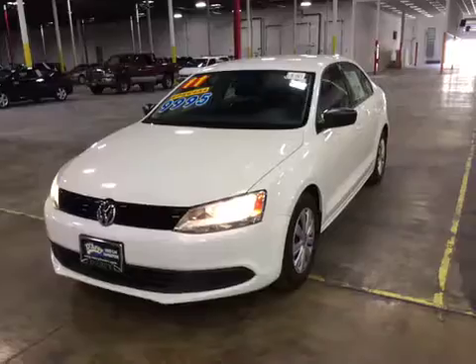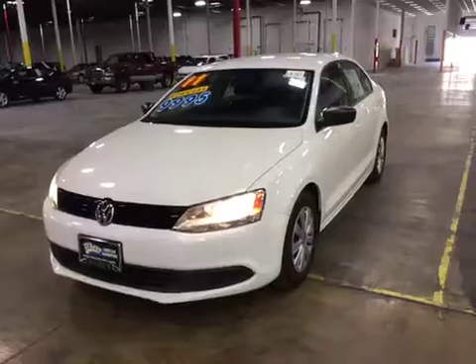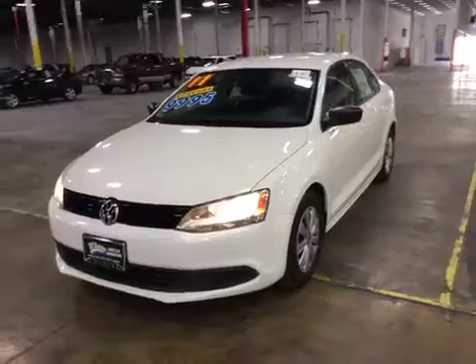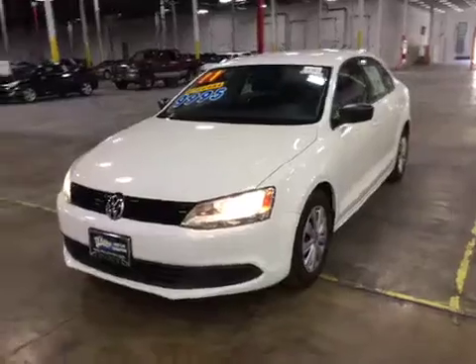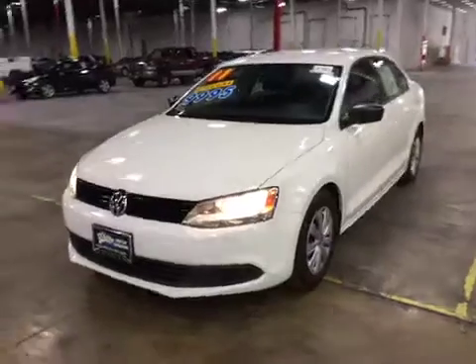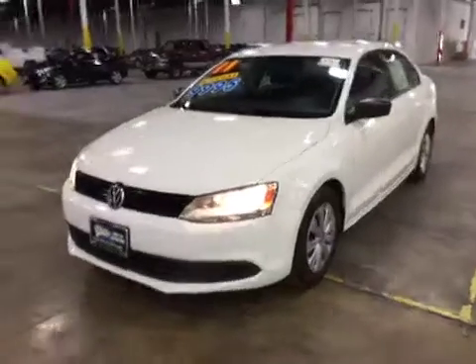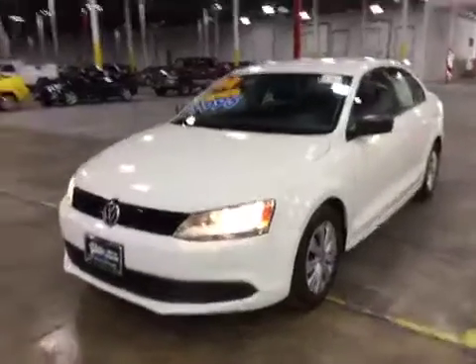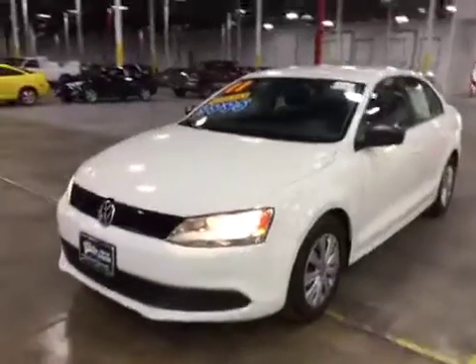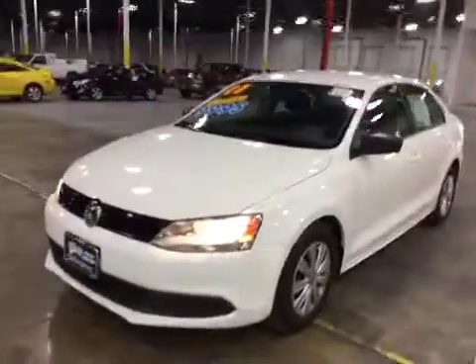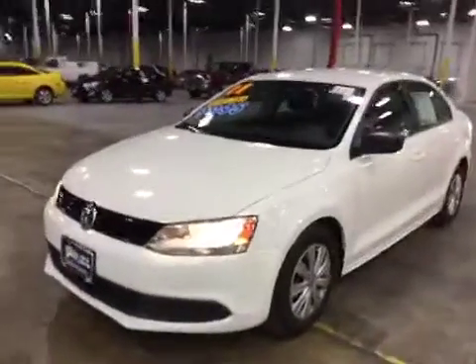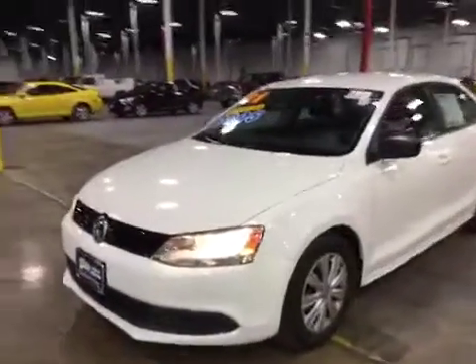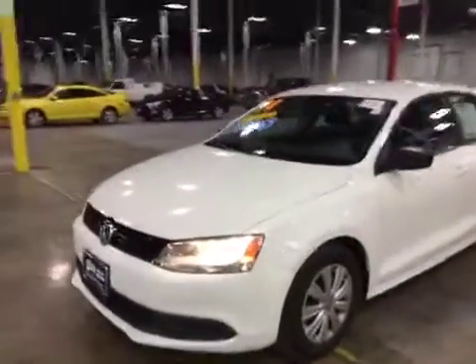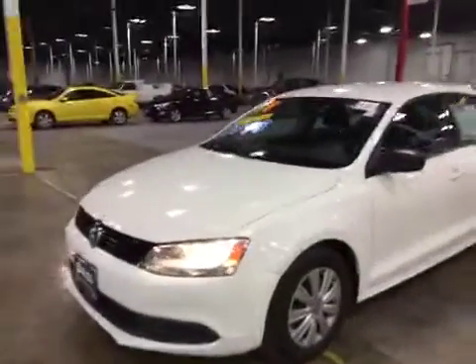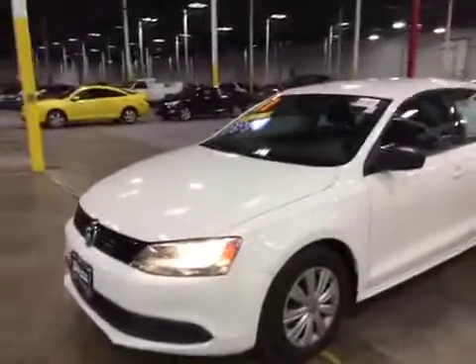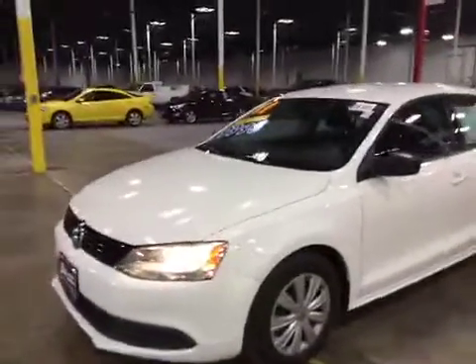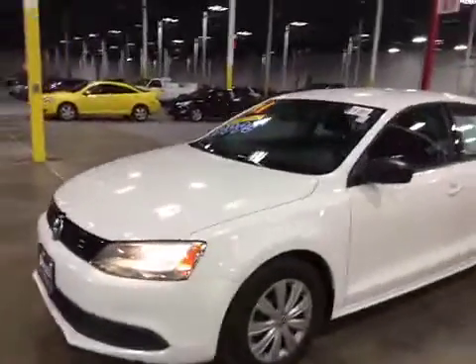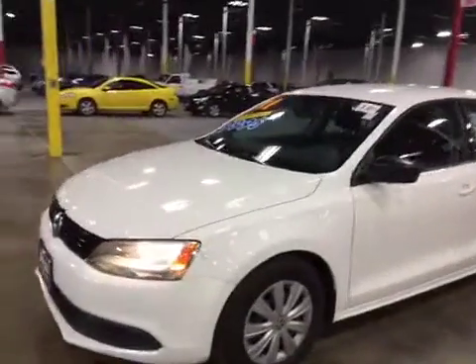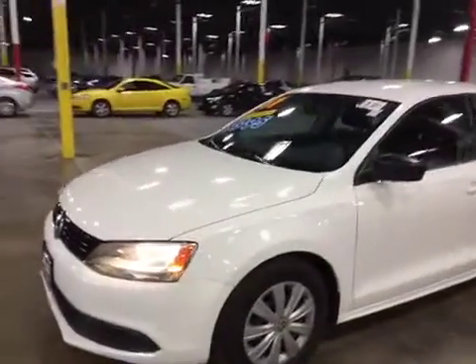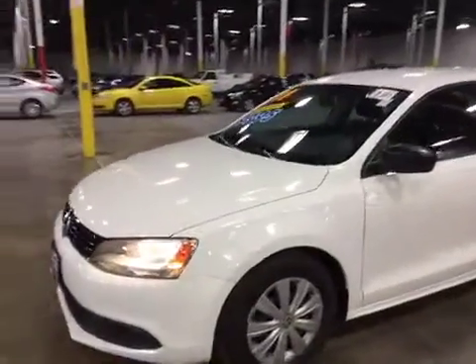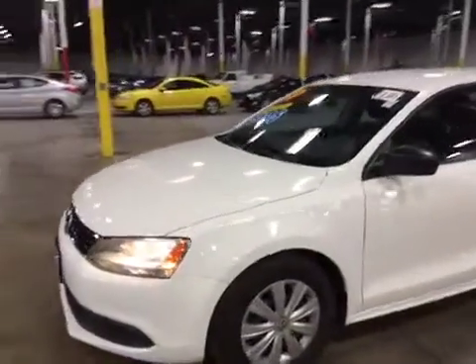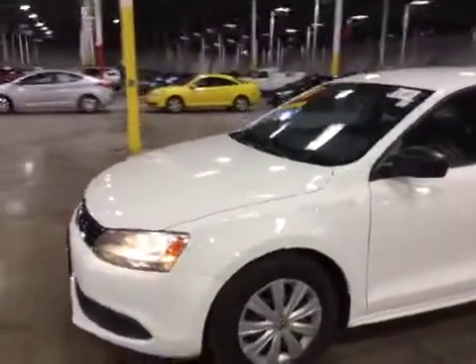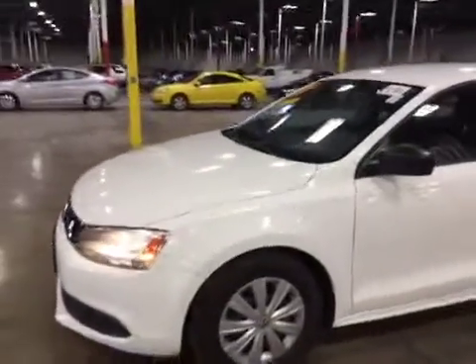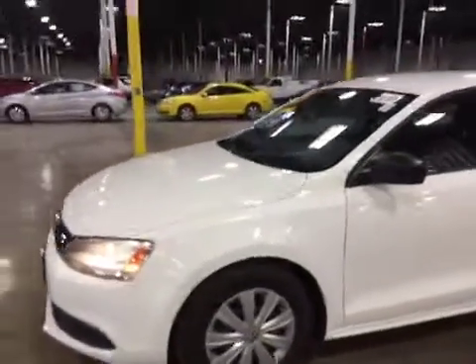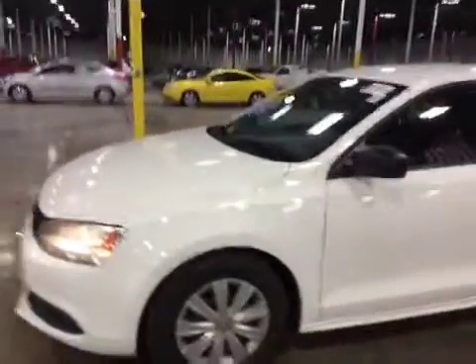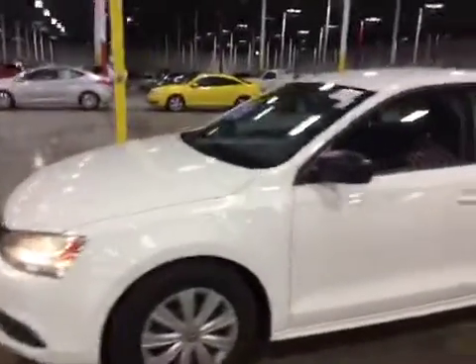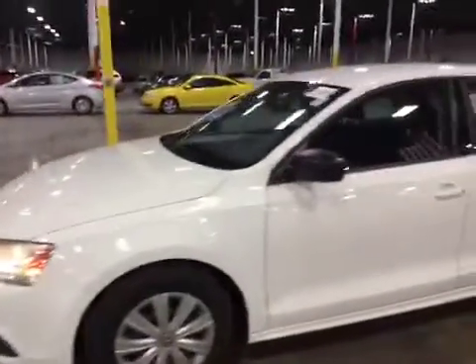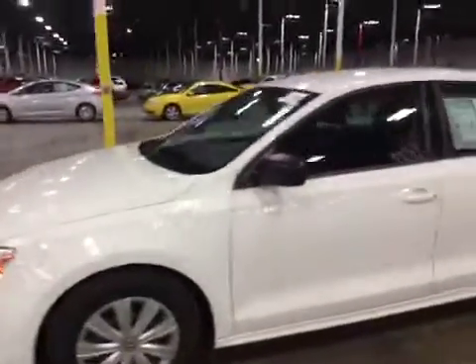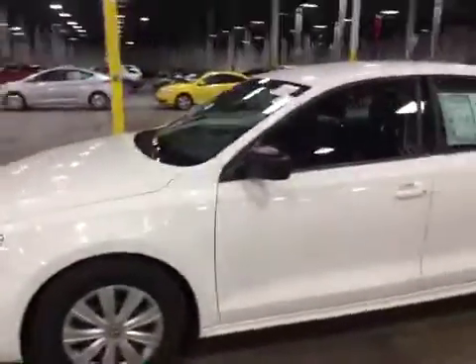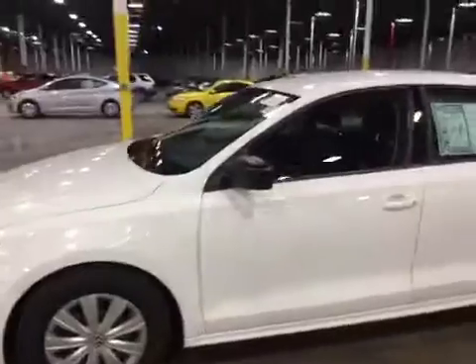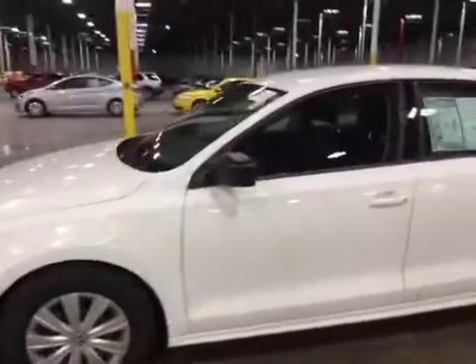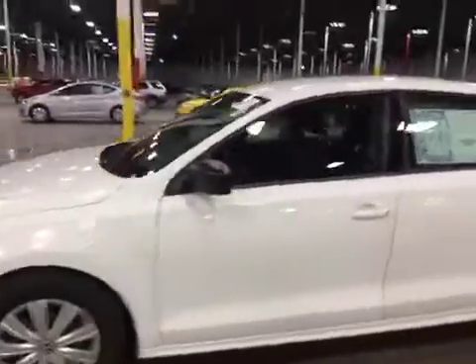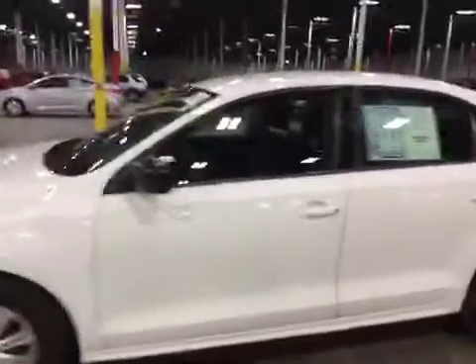Welcome to BMAC Auctions. Today we have a 2011 Volkswagen Jetta 5-speed.